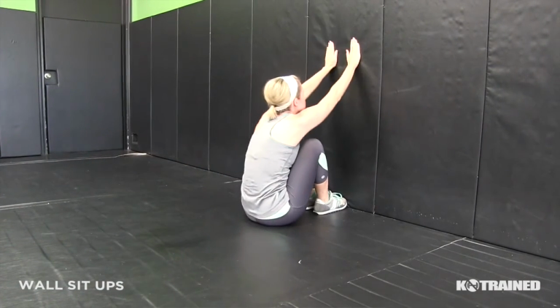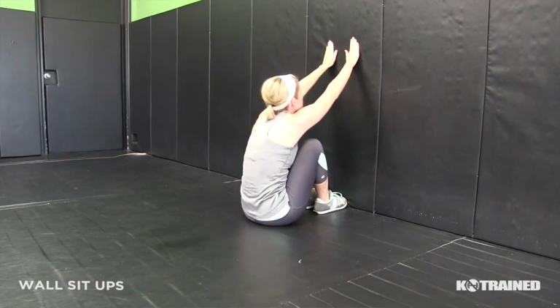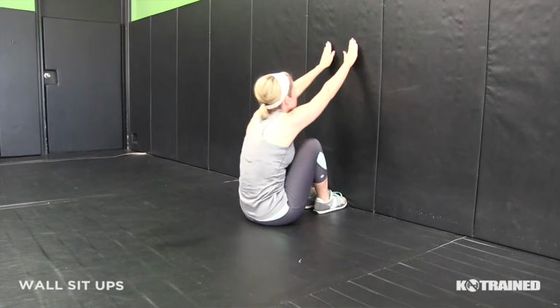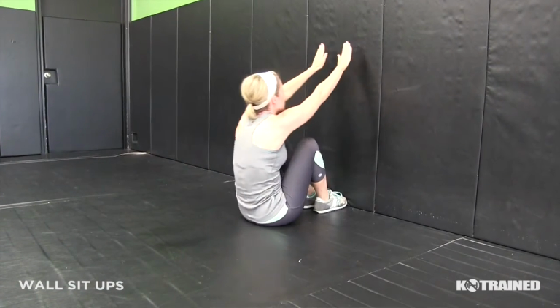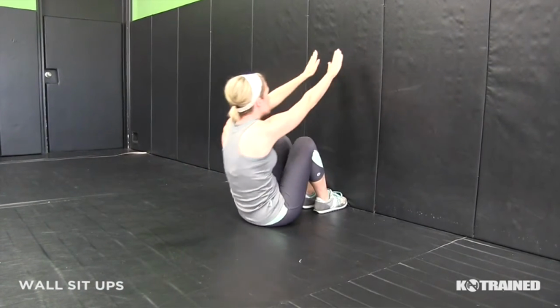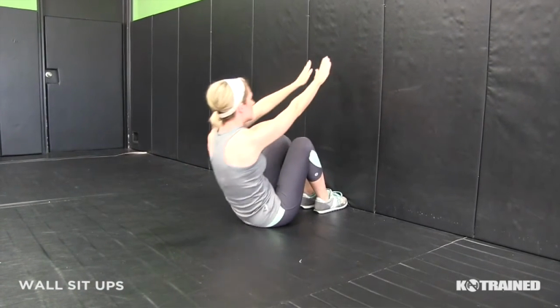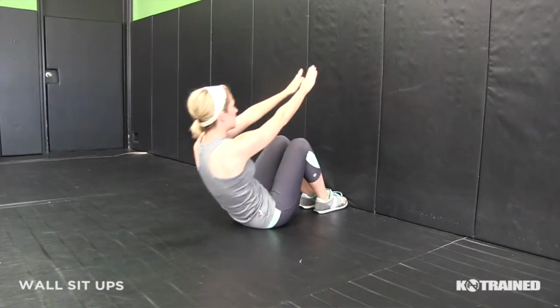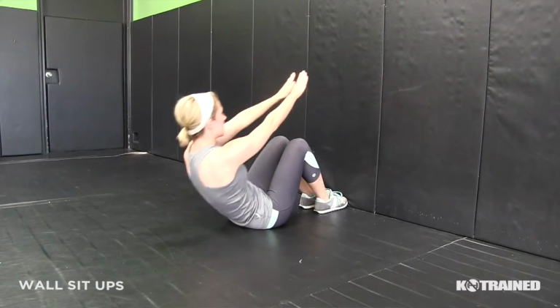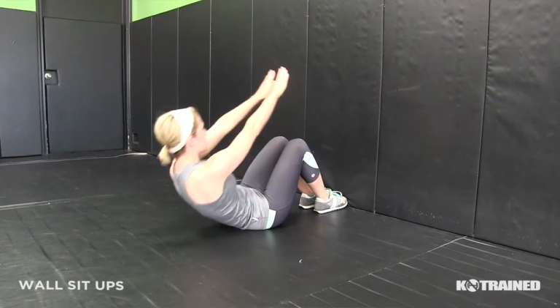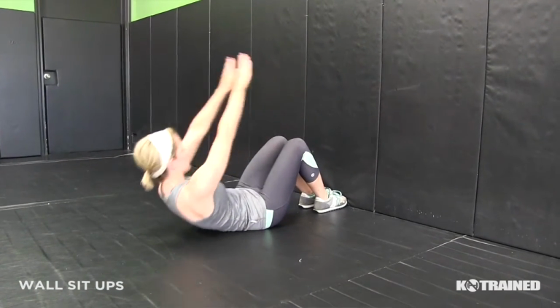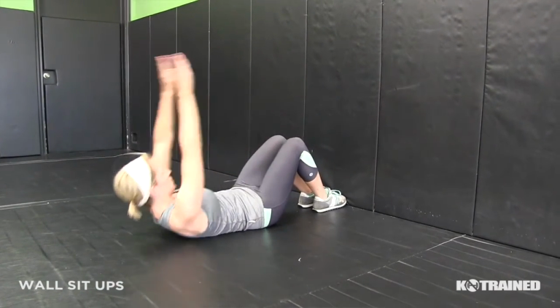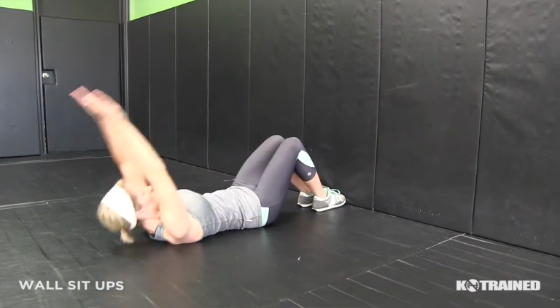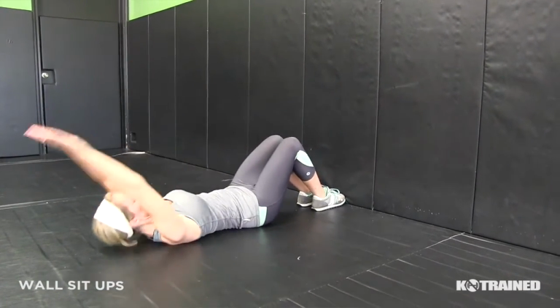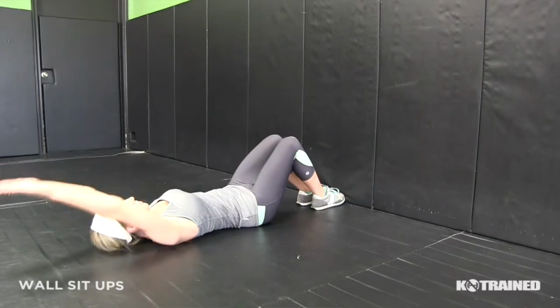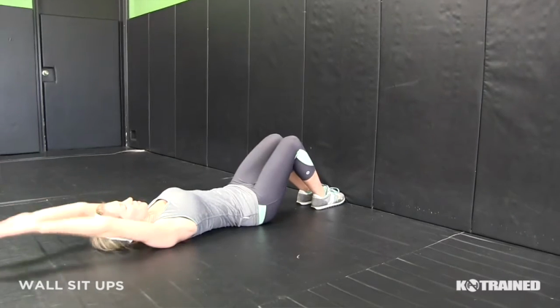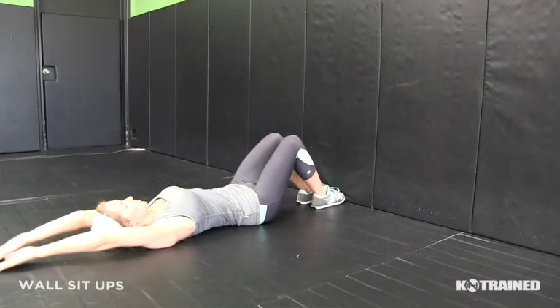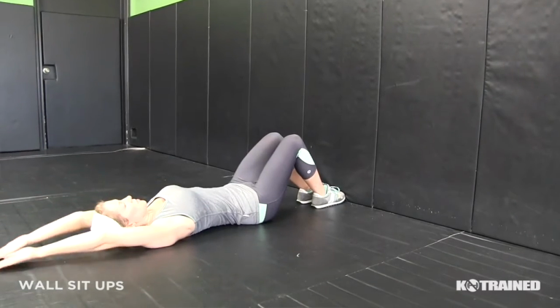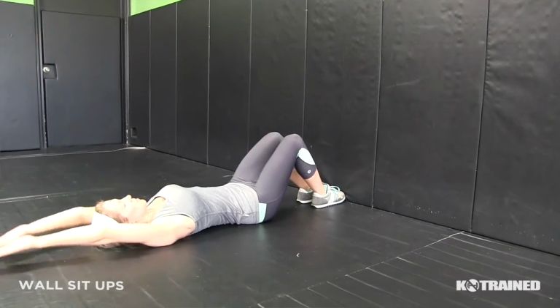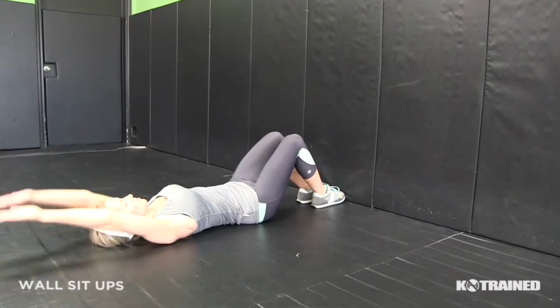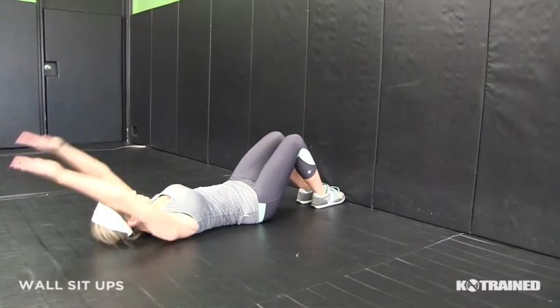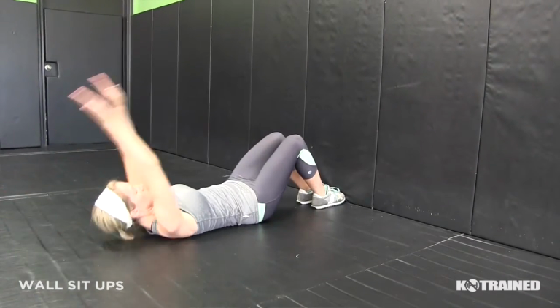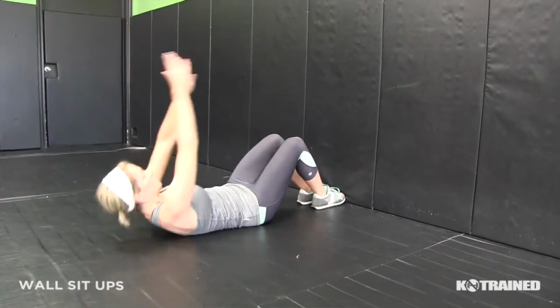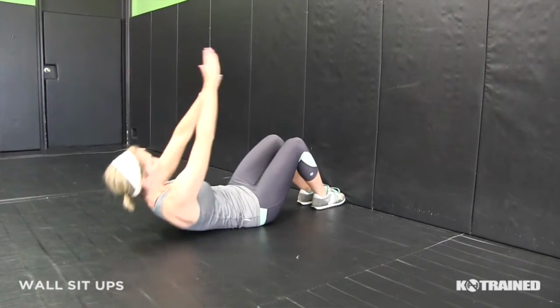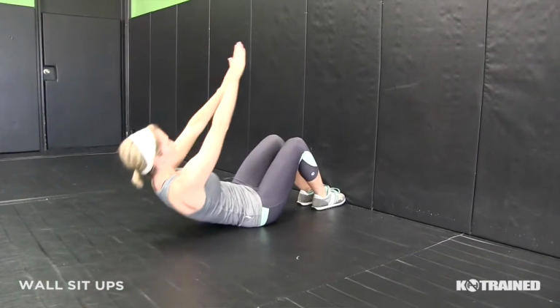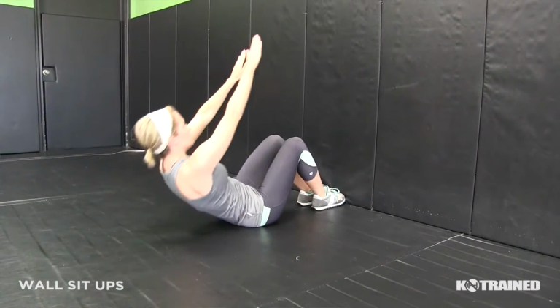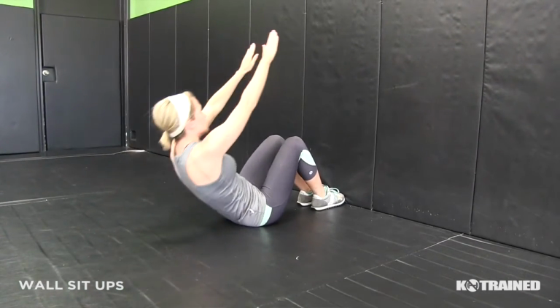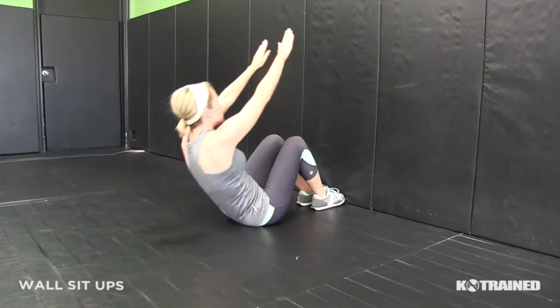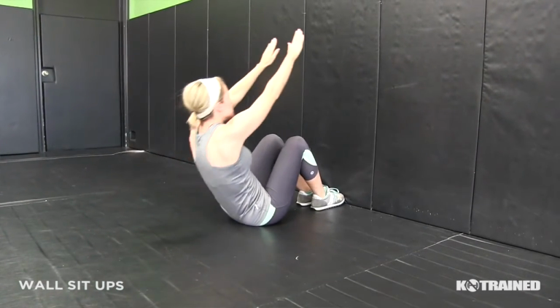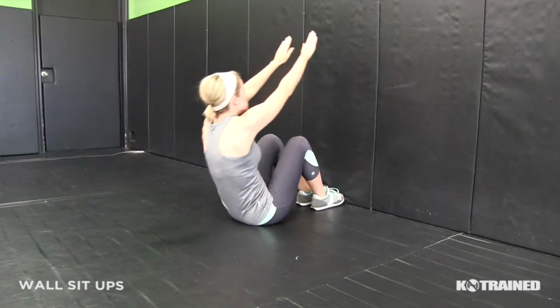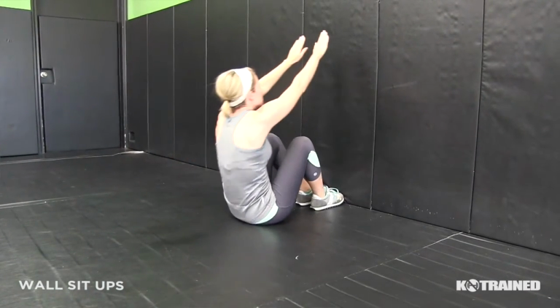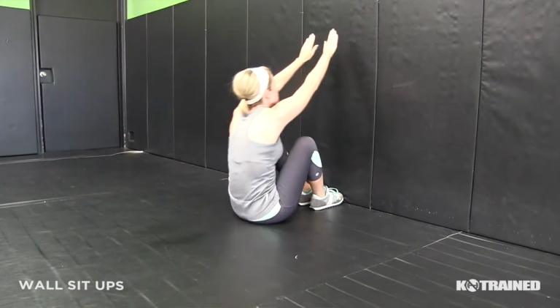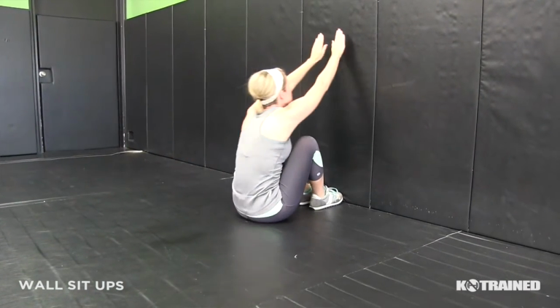You may also use a ball or a medicine ball for extra resistance for this exercise.